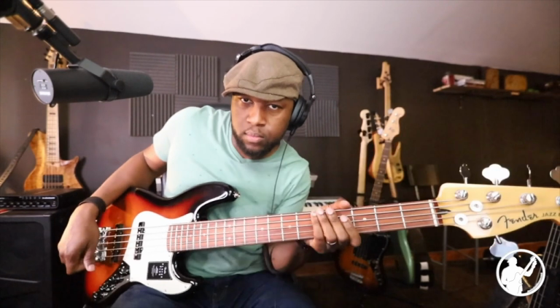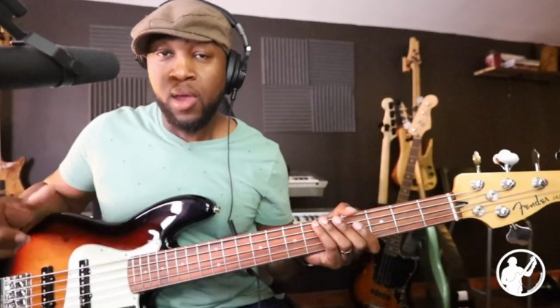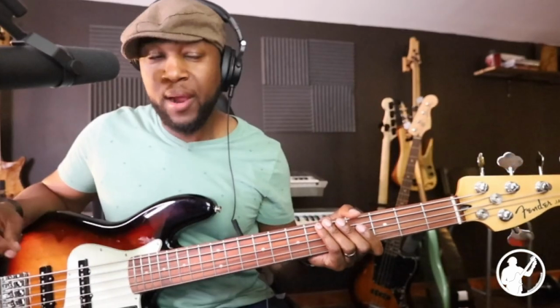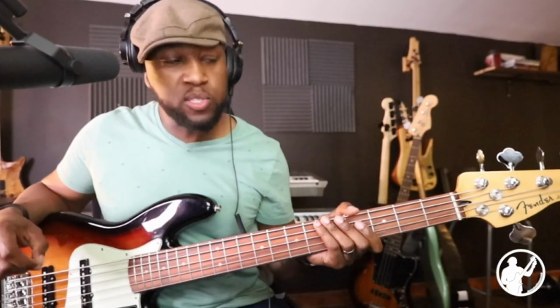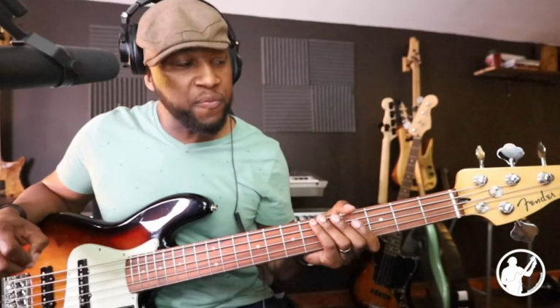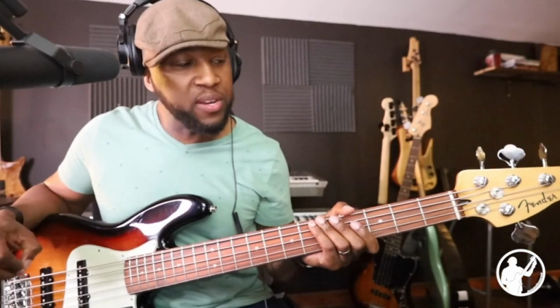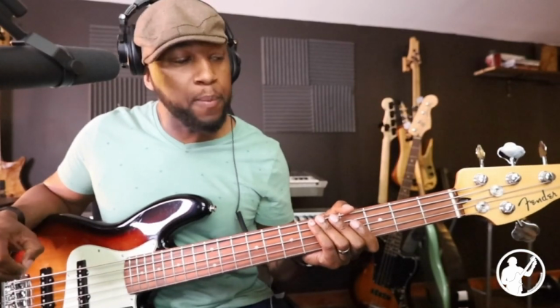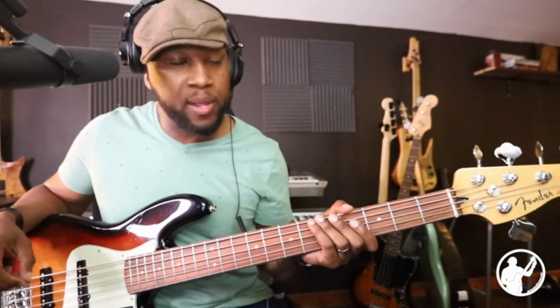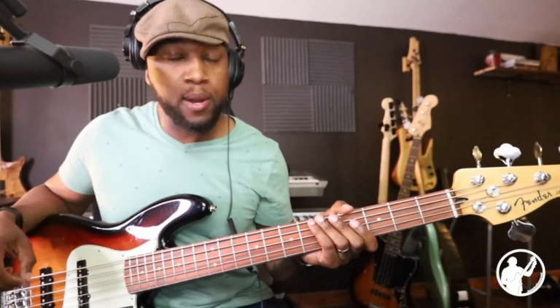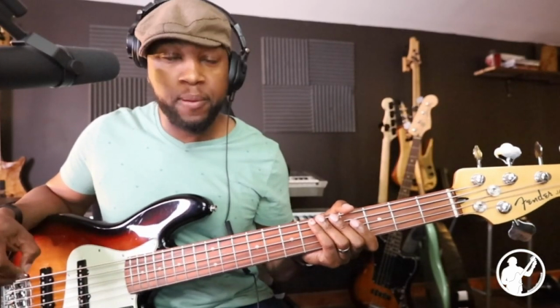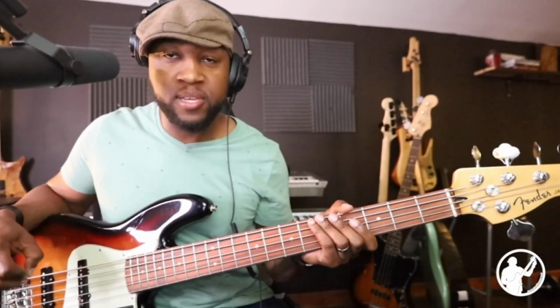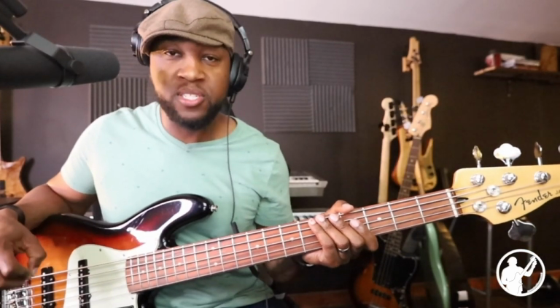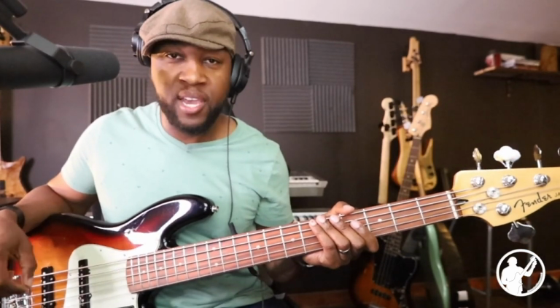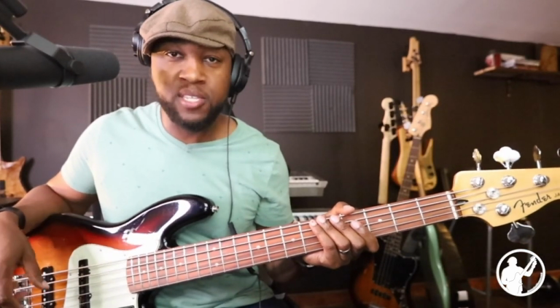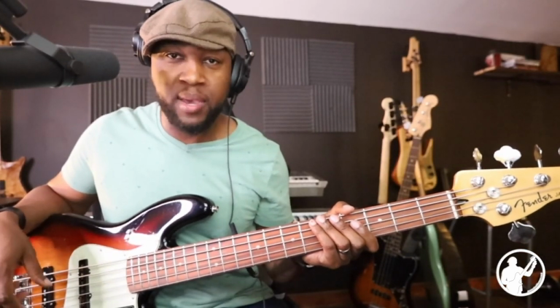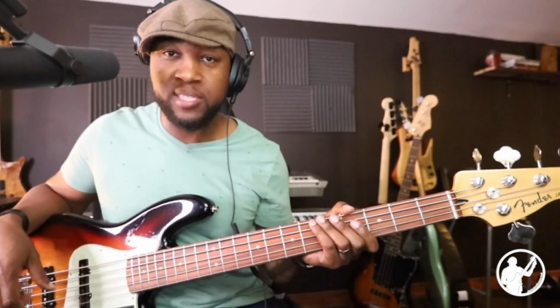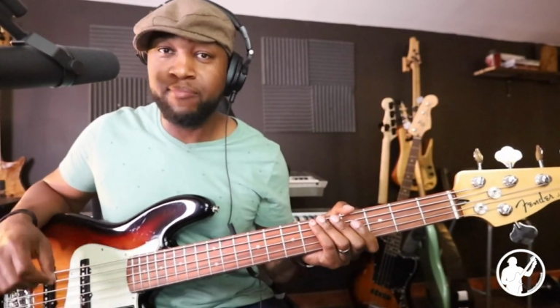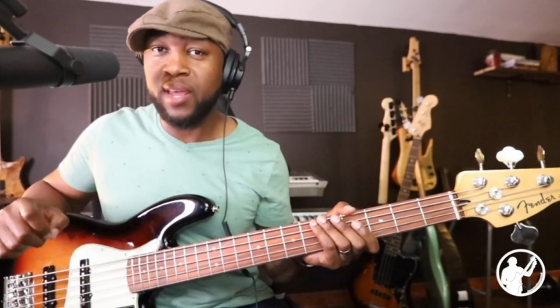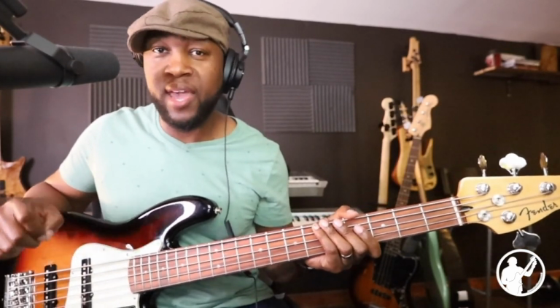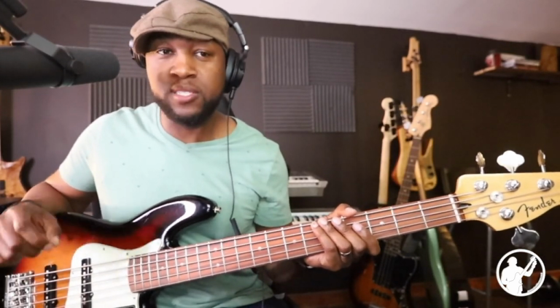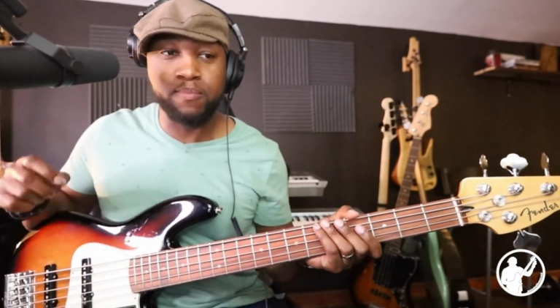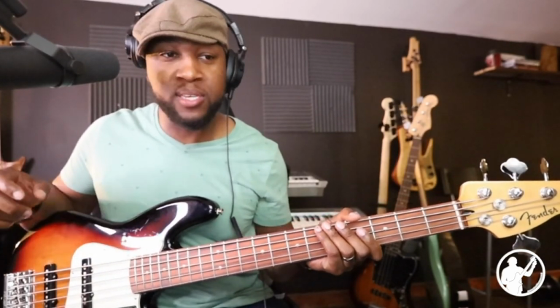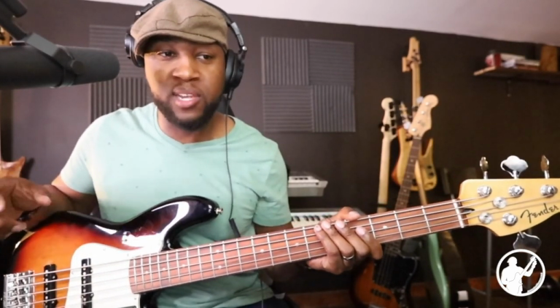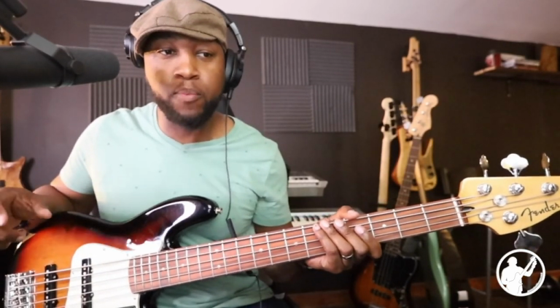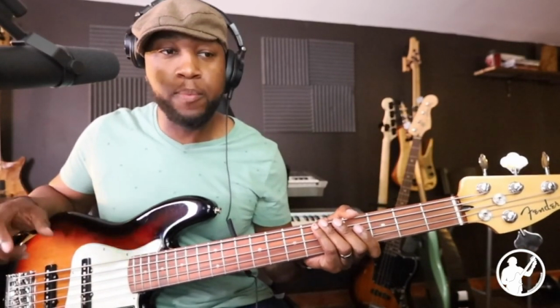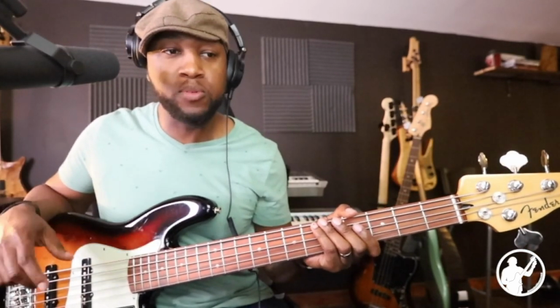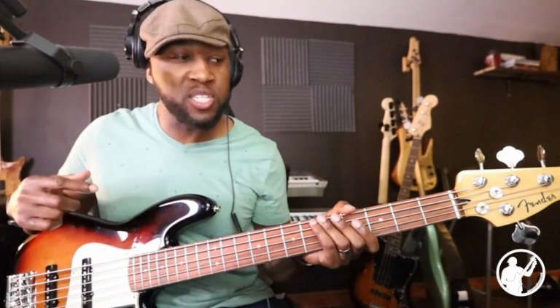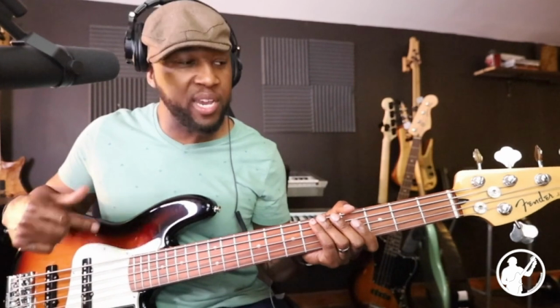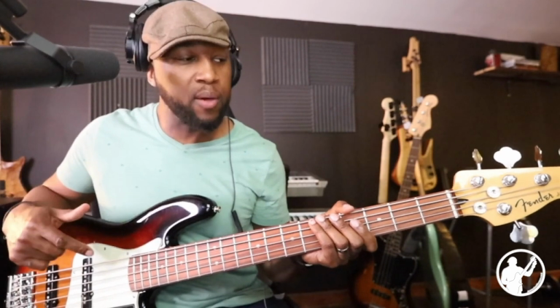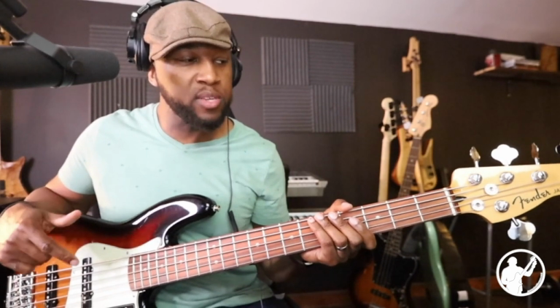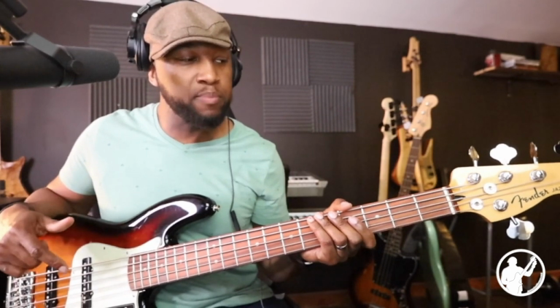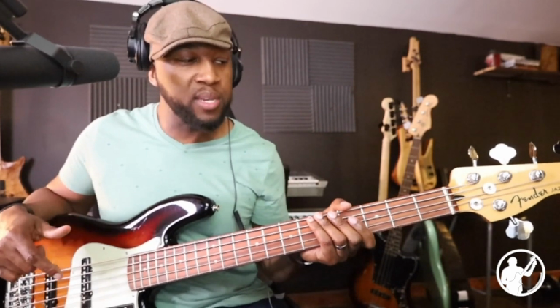Alright, so the Fender Player Plus Jazz Bass — I've been asked by several people to check out this bass.